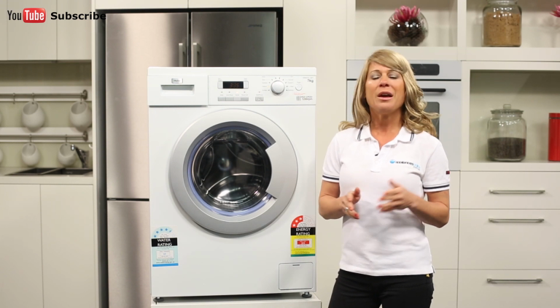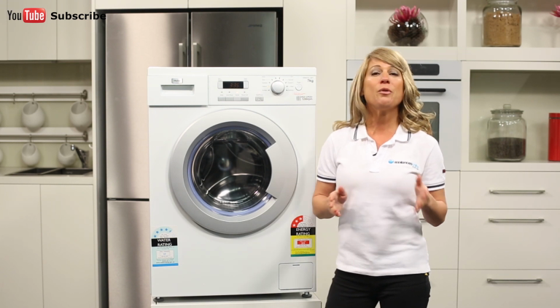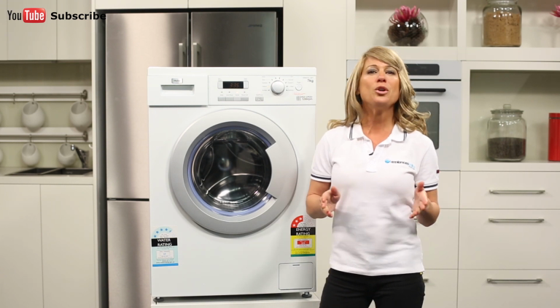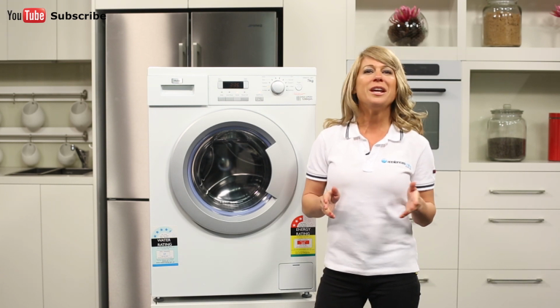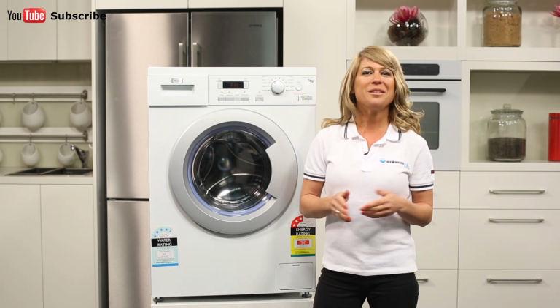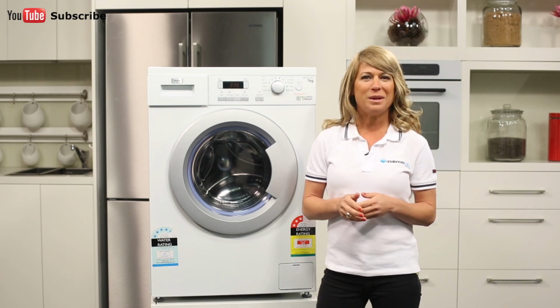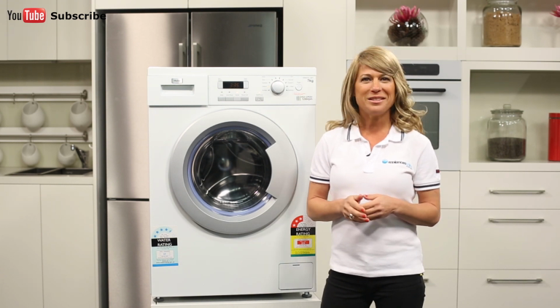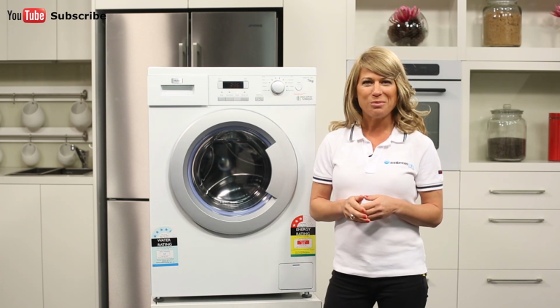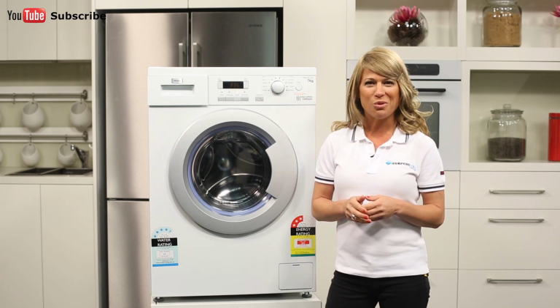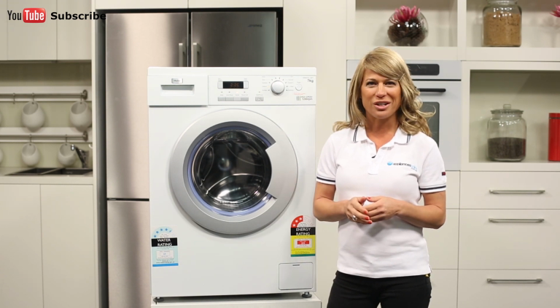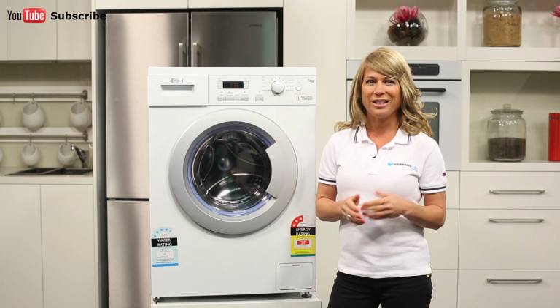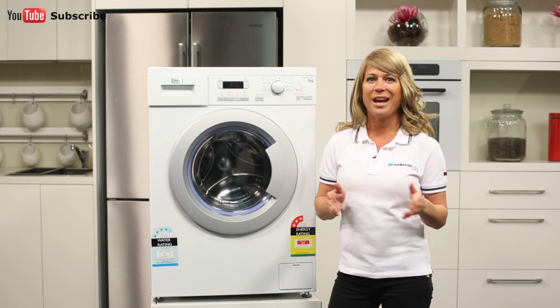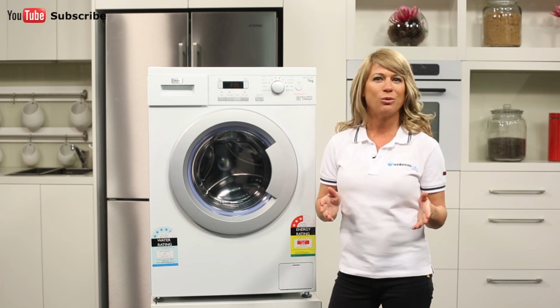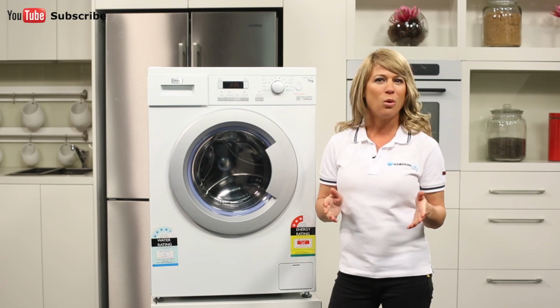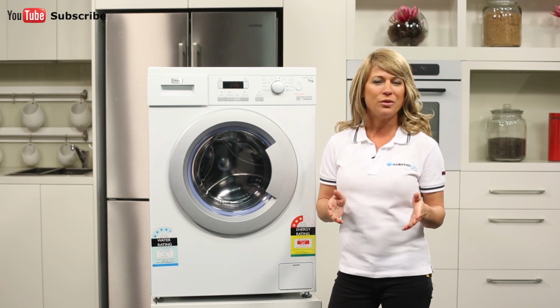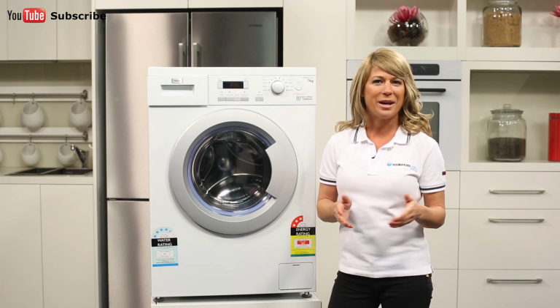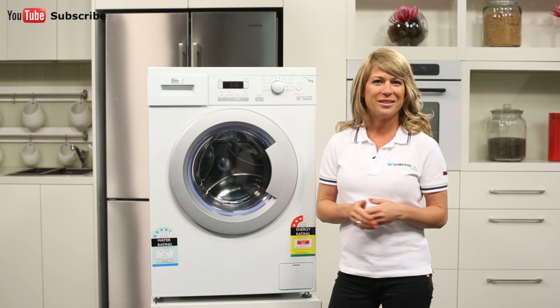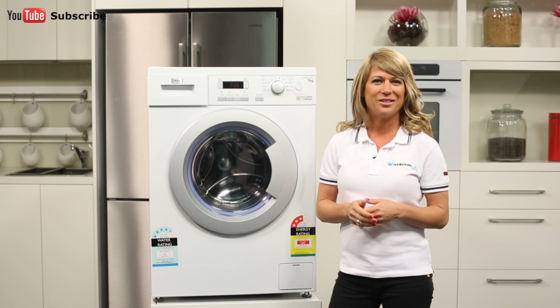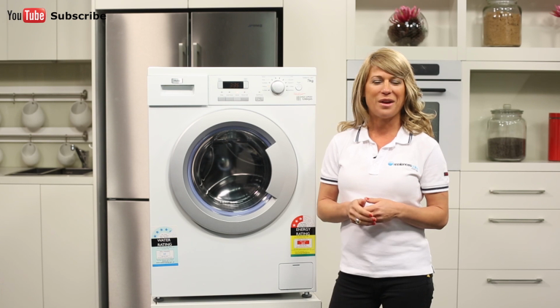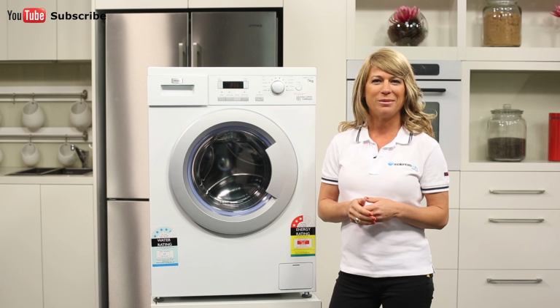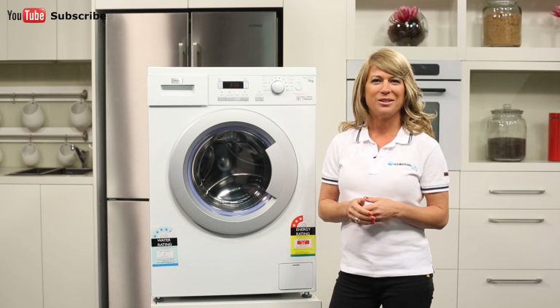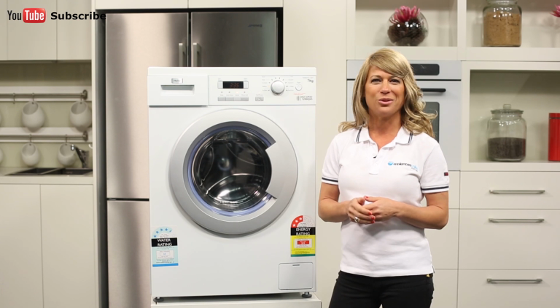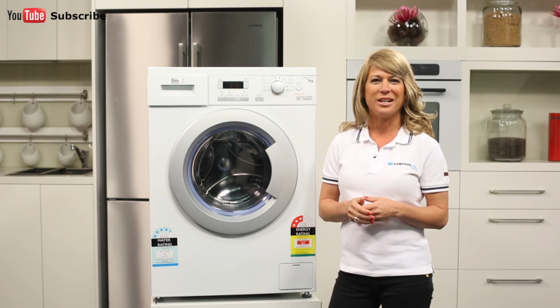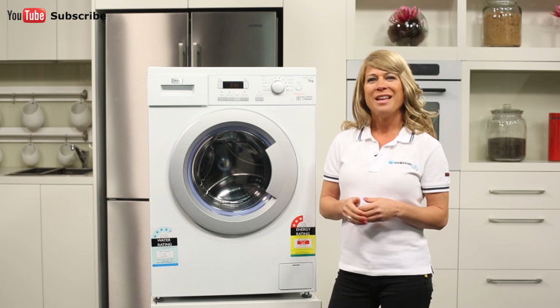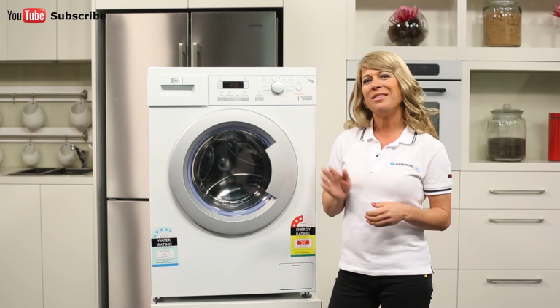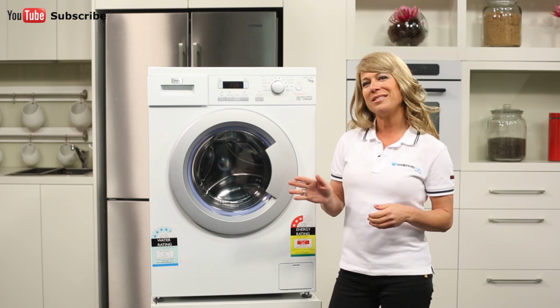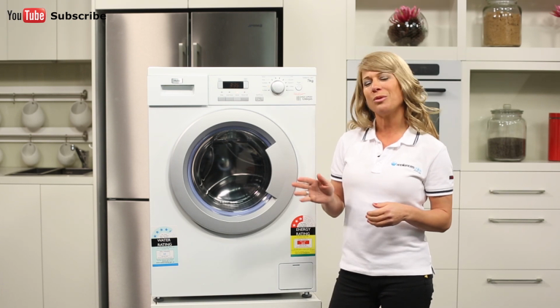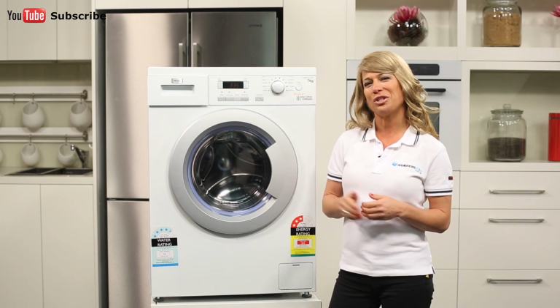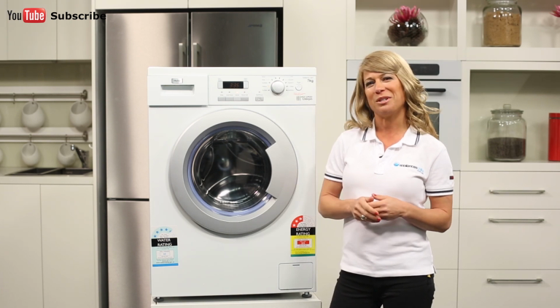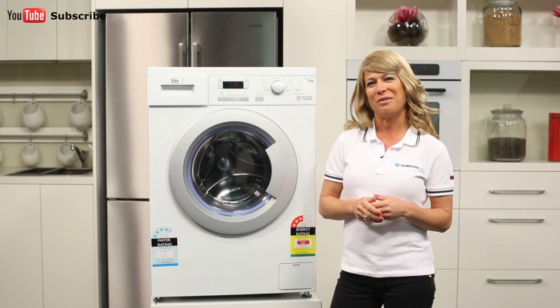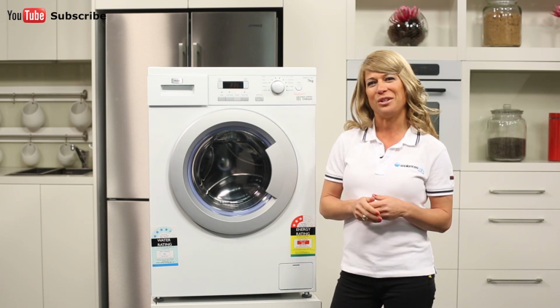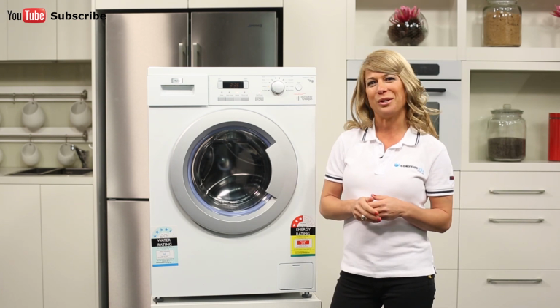If all you need is a big, simple washer that can handle all of the basics in your family's laundry, then this is the washing machine for you.